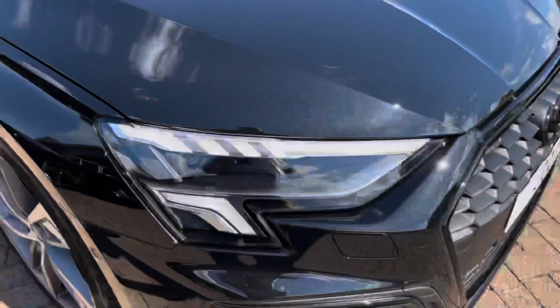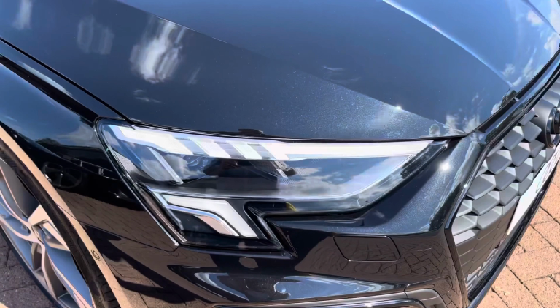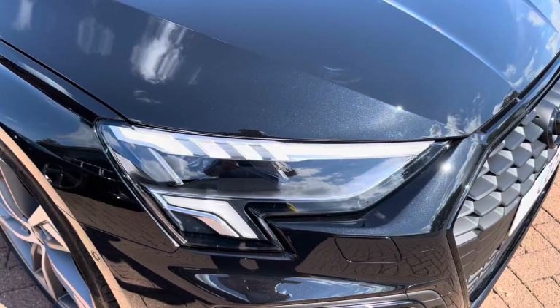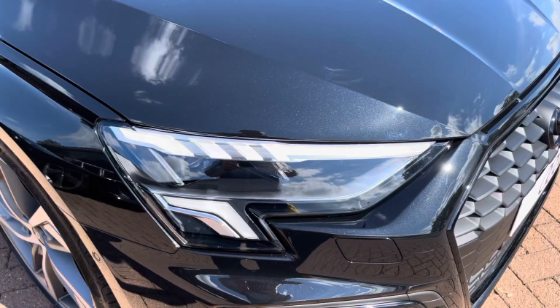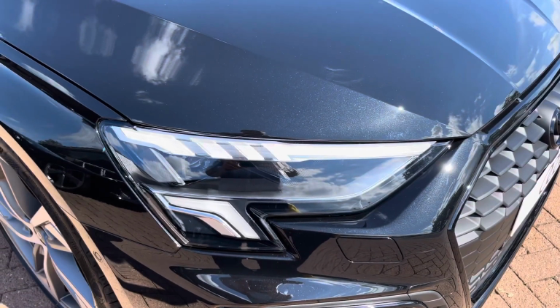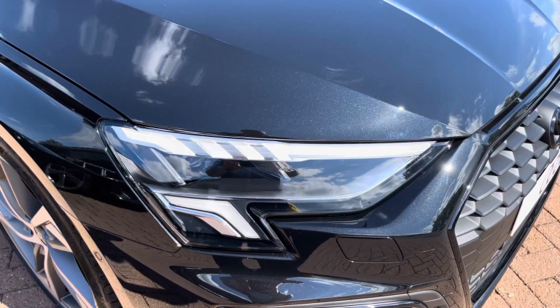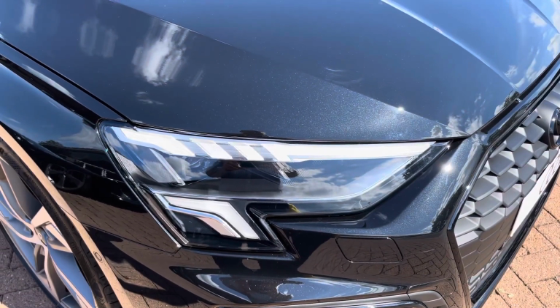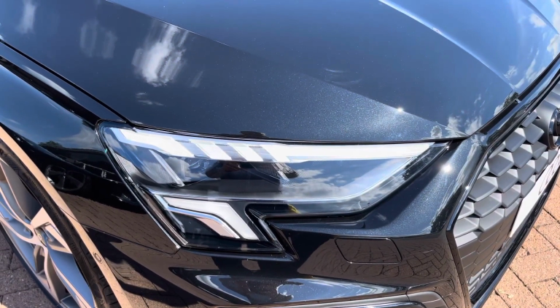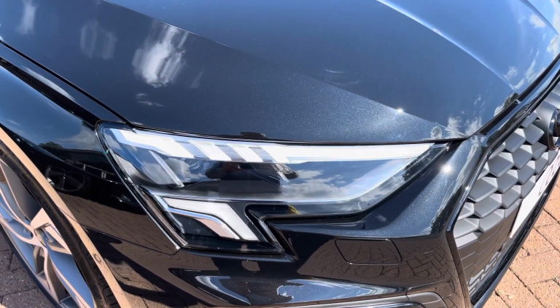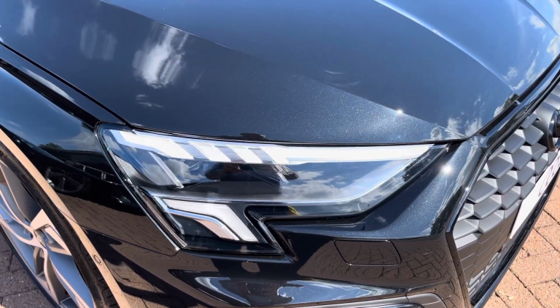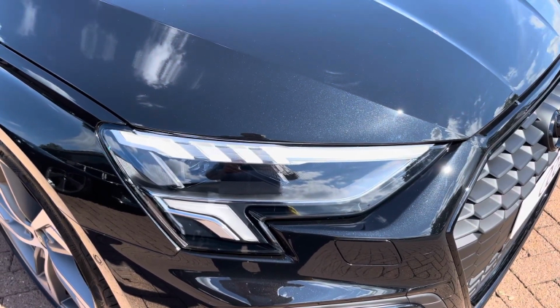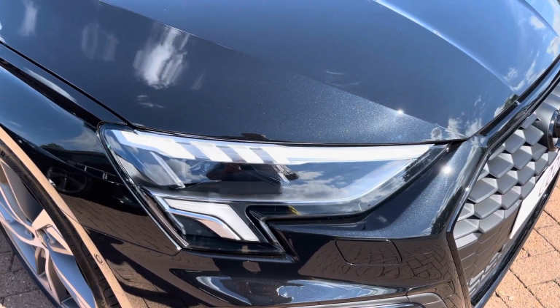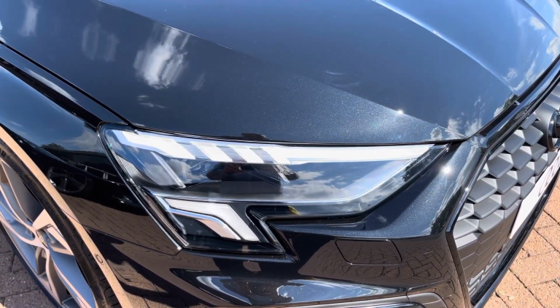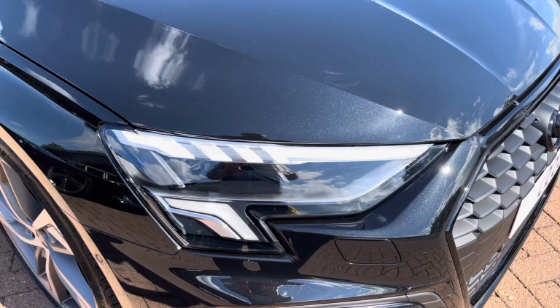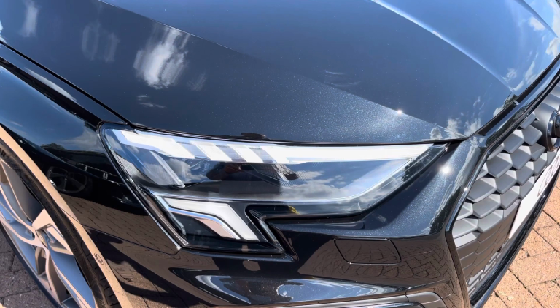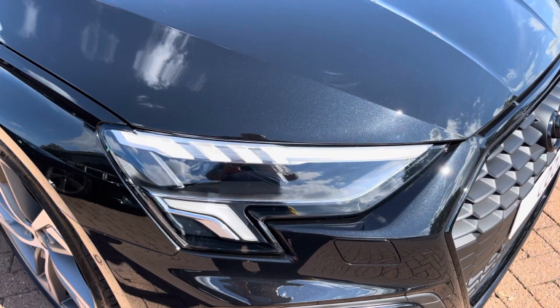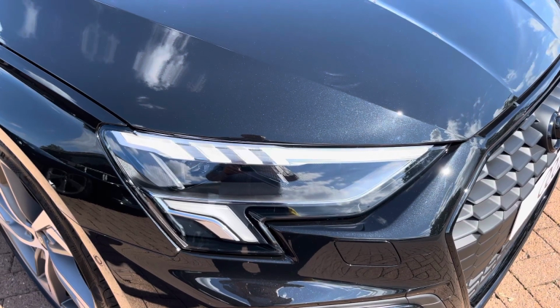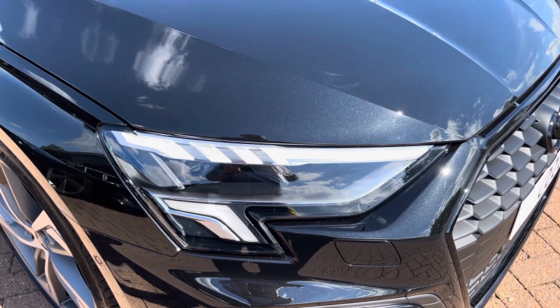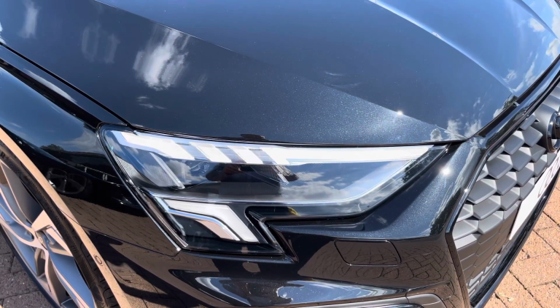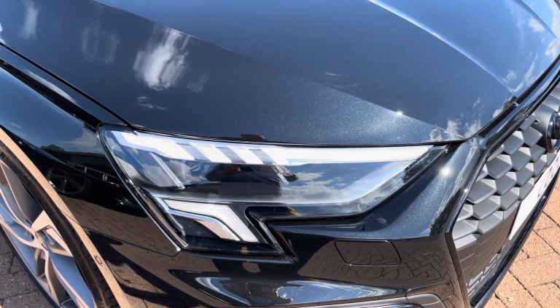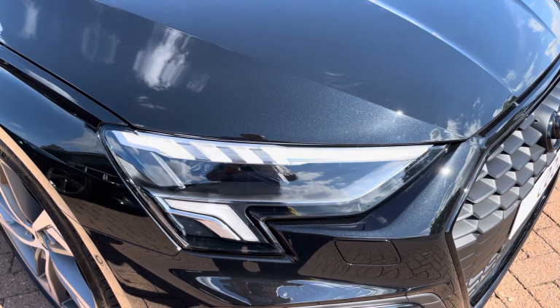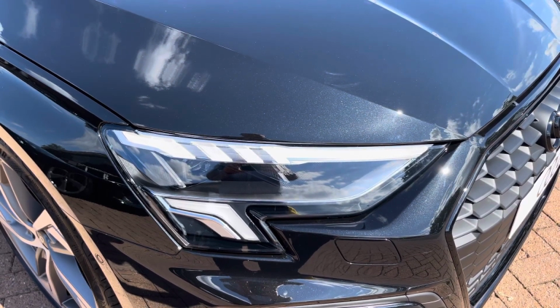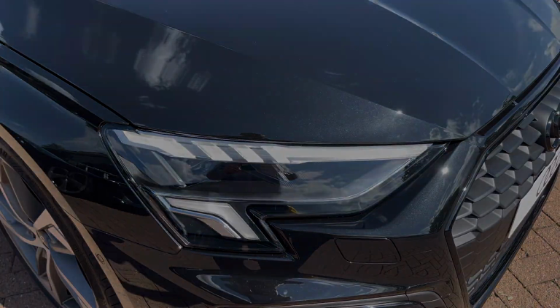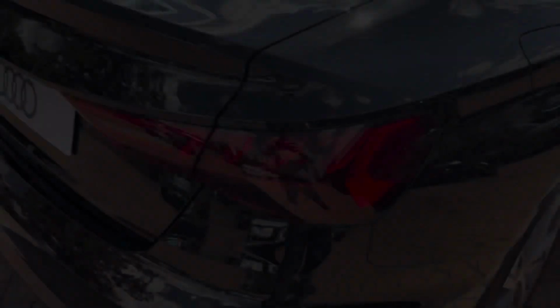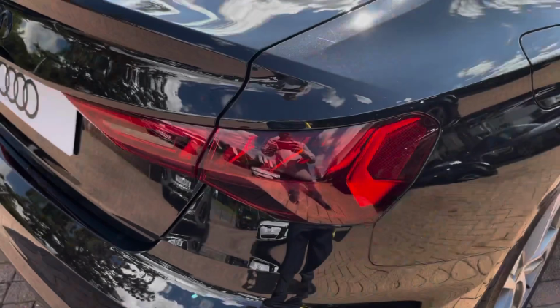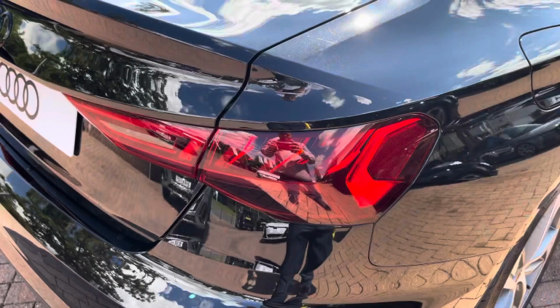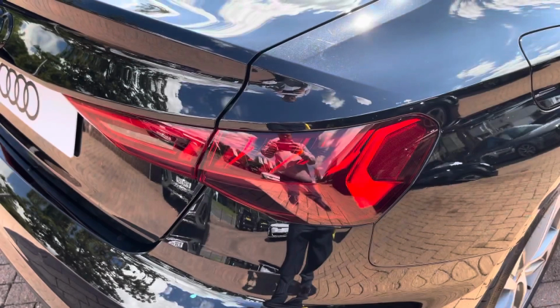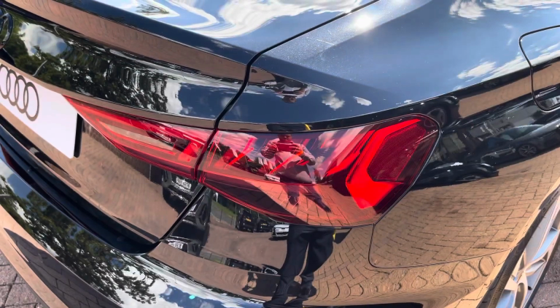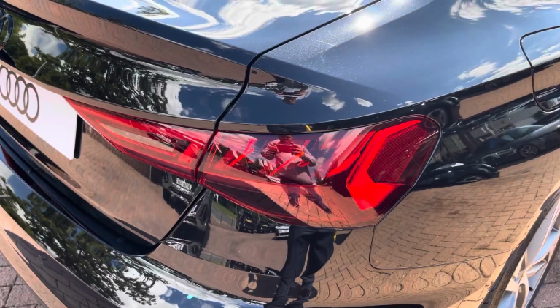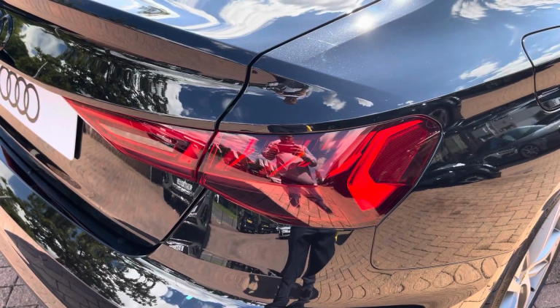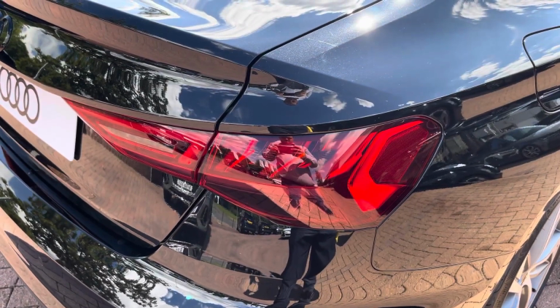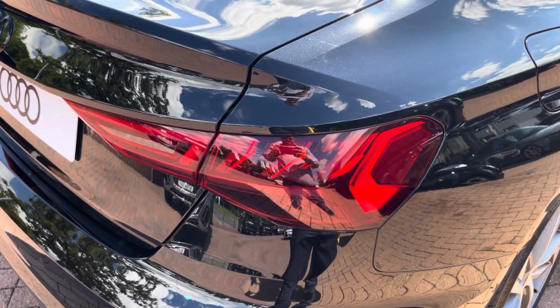The LED headlights create great visibility in all road conditions. And here we also have the rear lights as well.